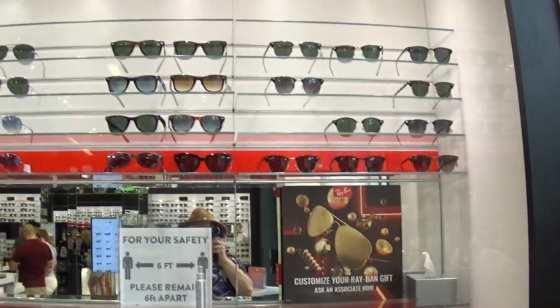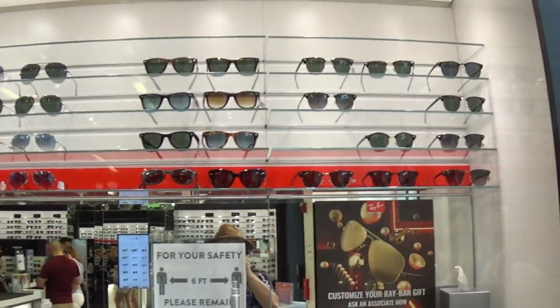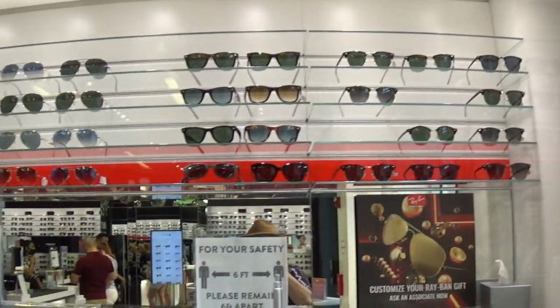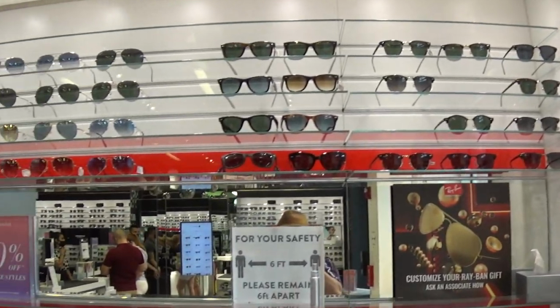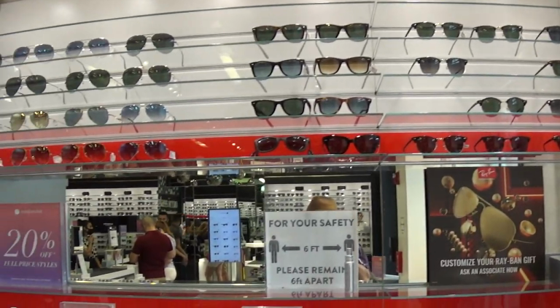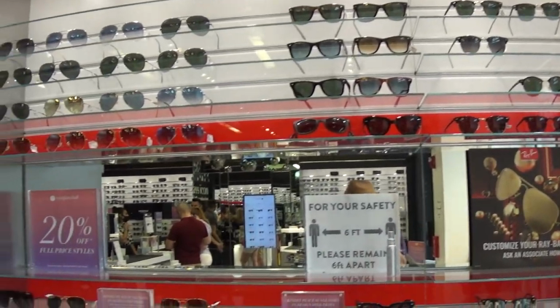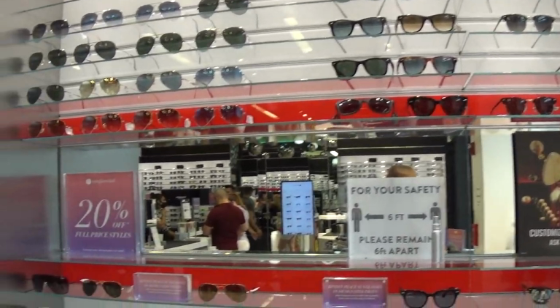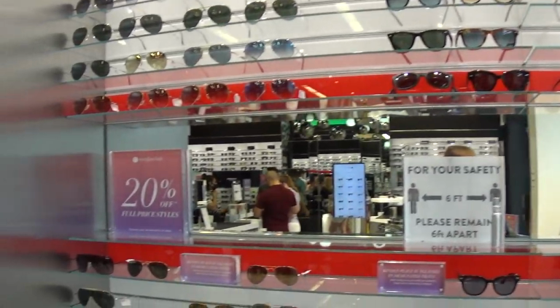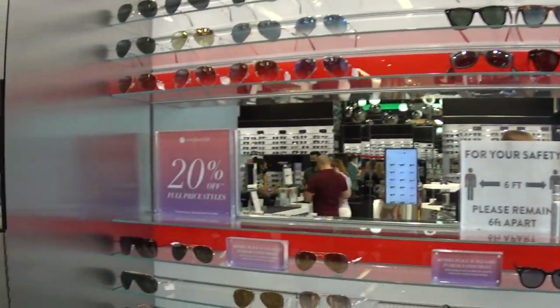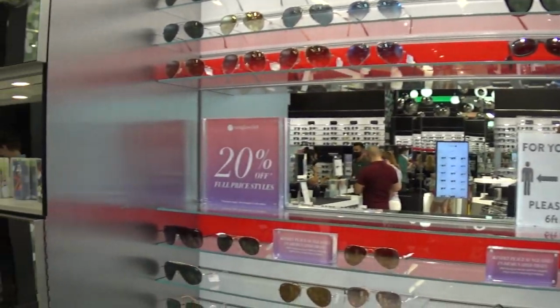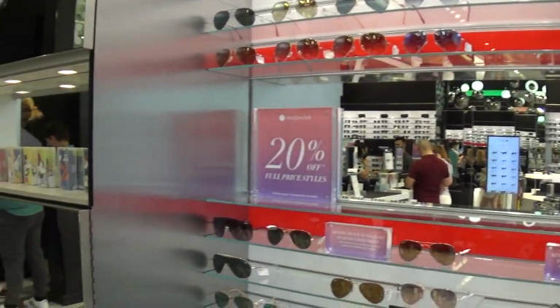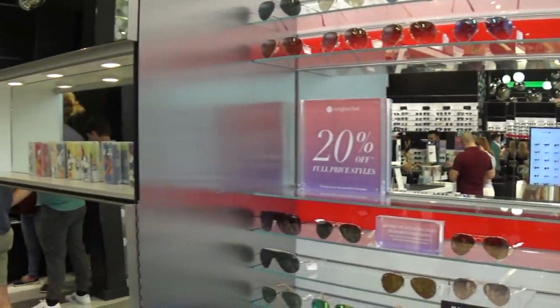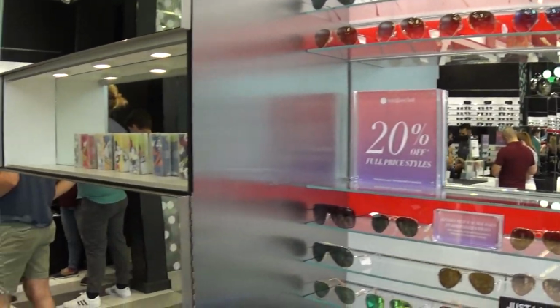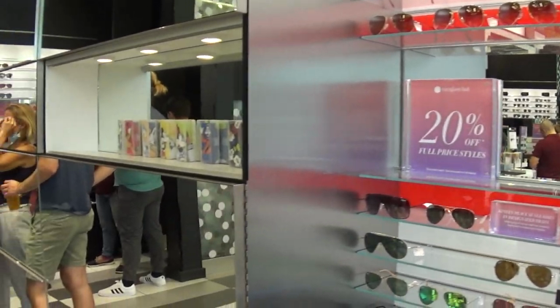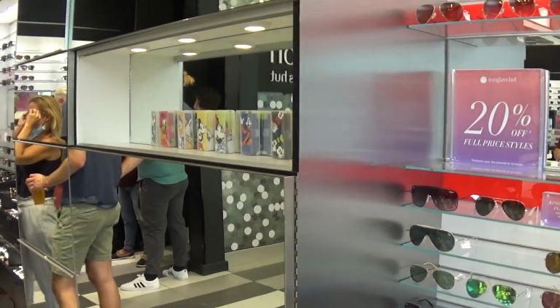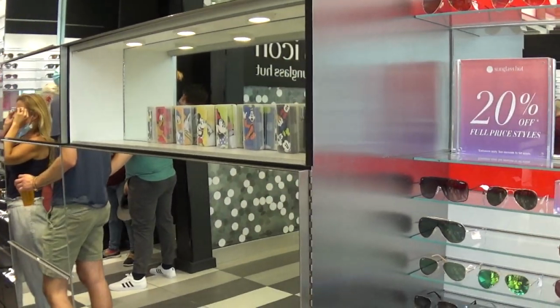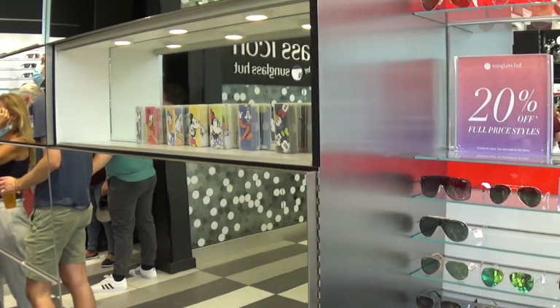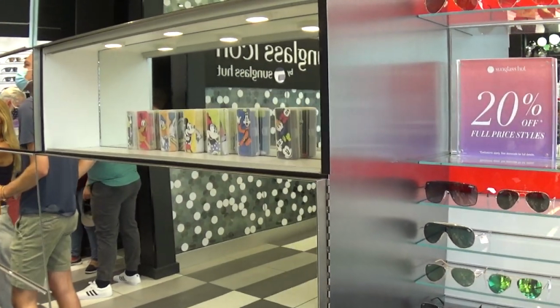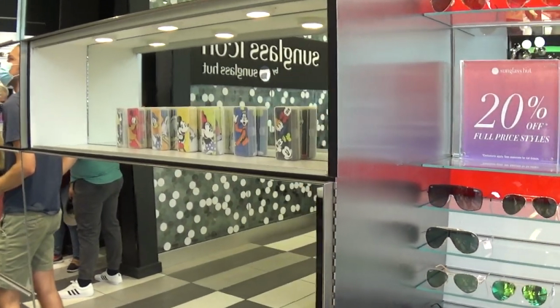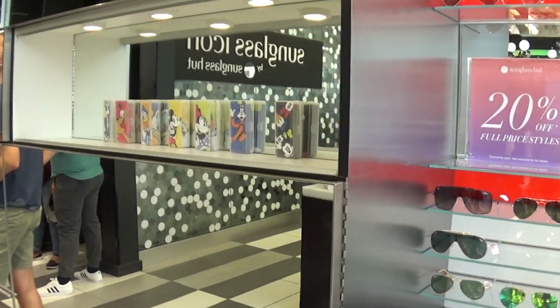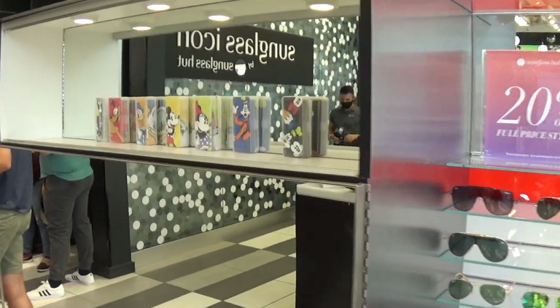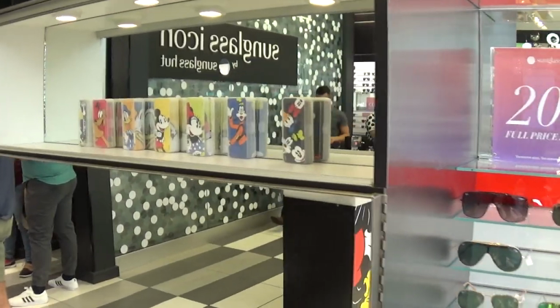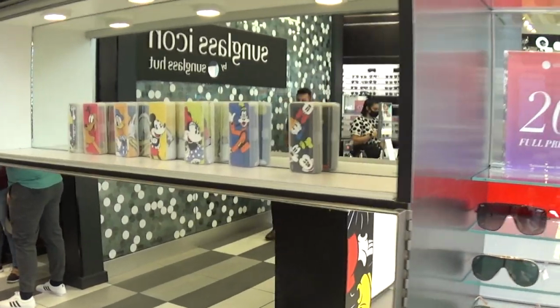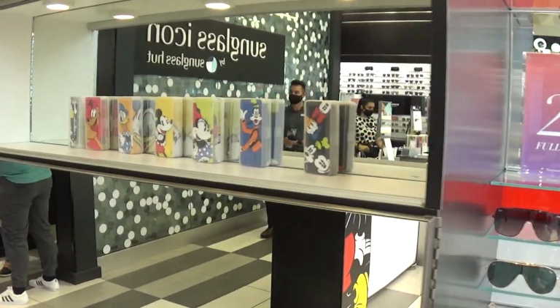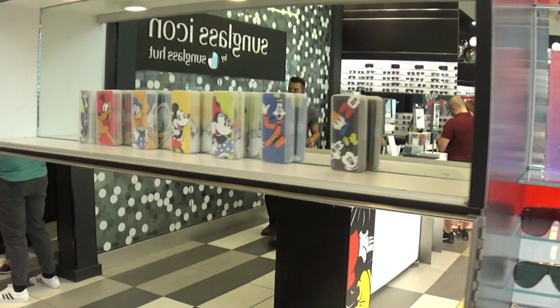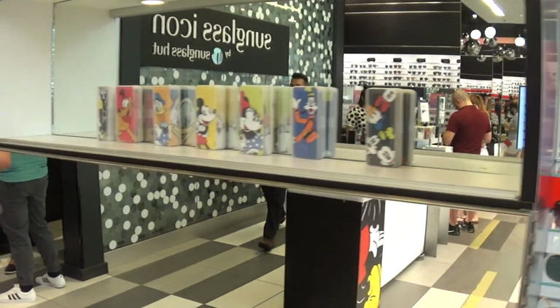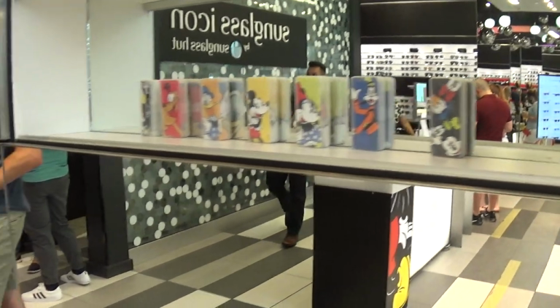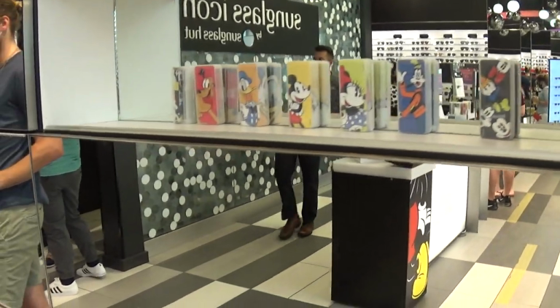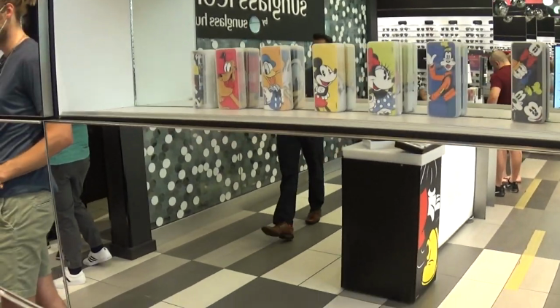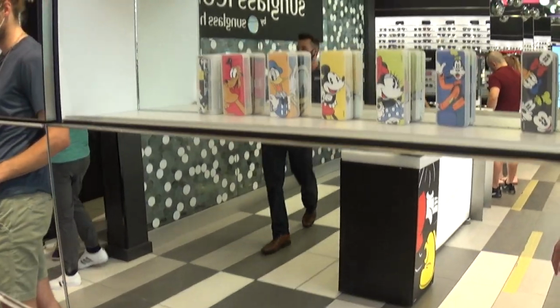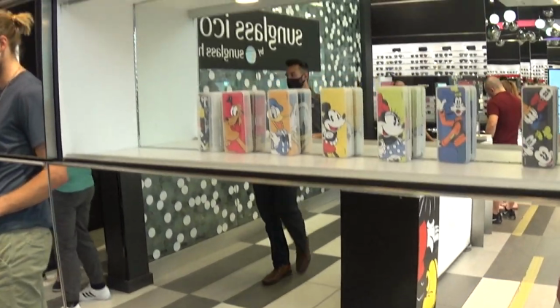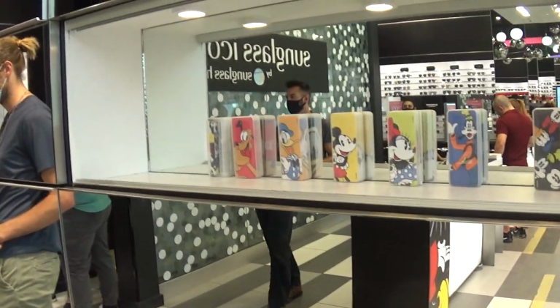I don't wear sunglasses too much. Do I wear regular glasses?